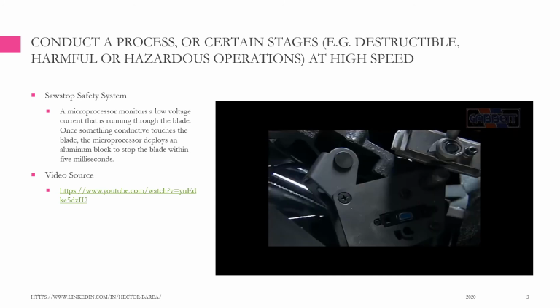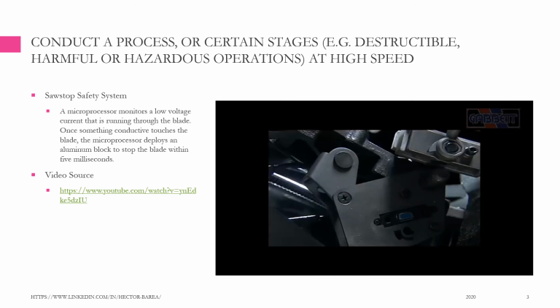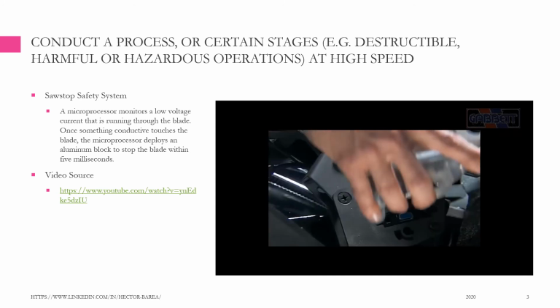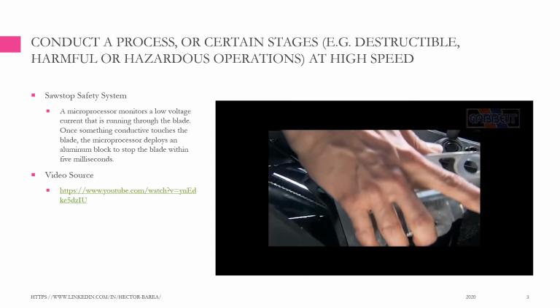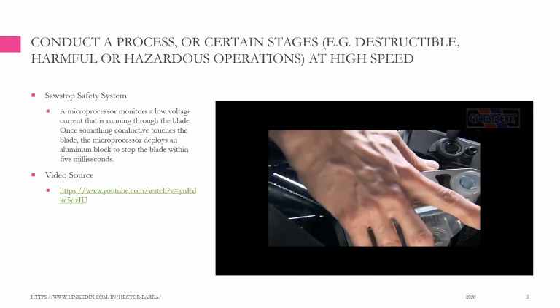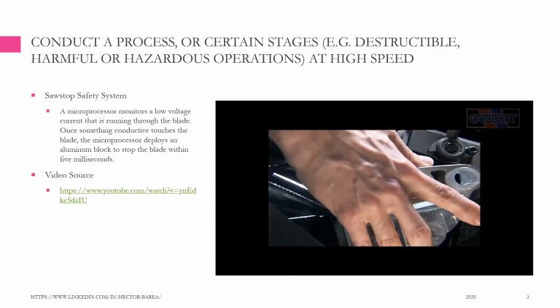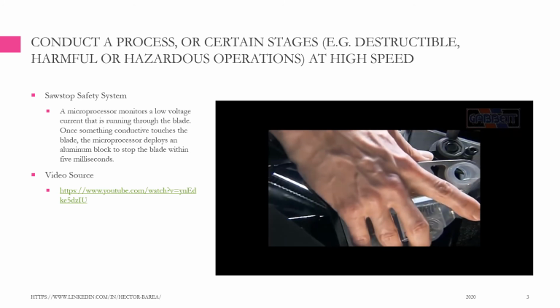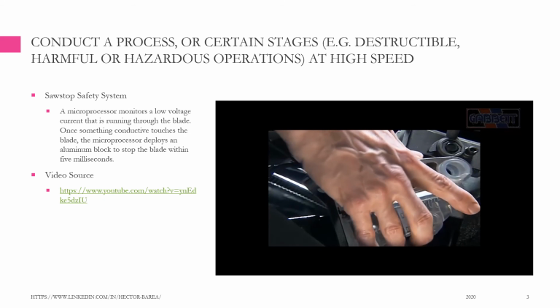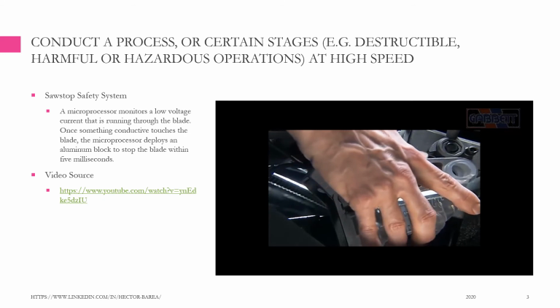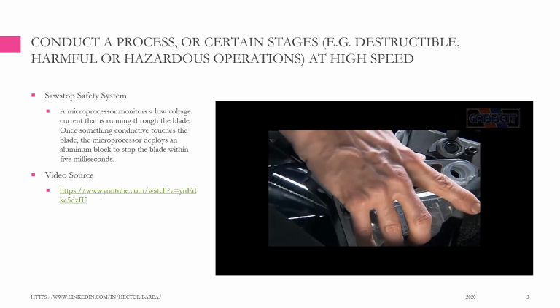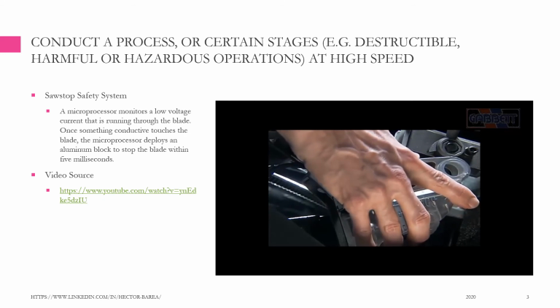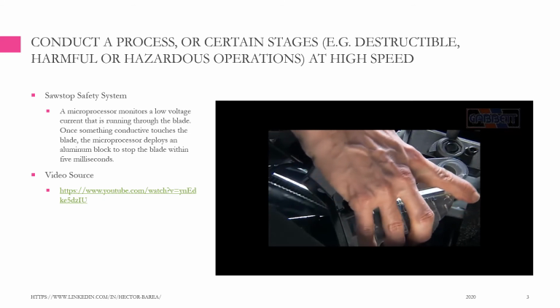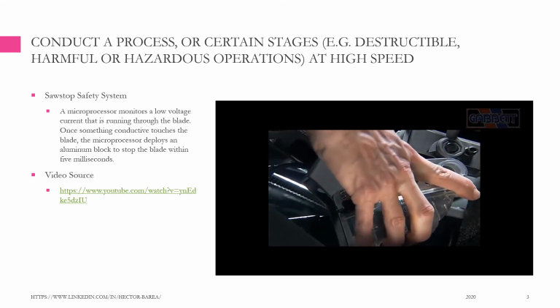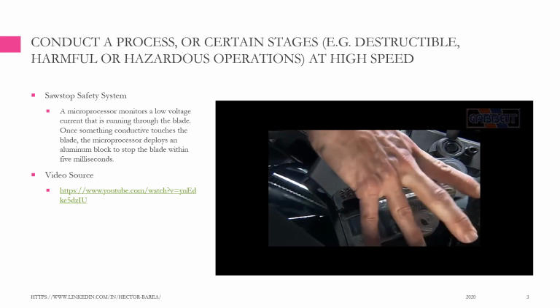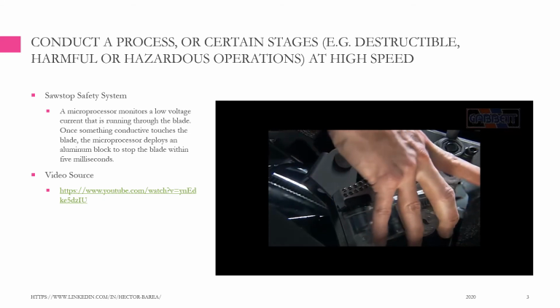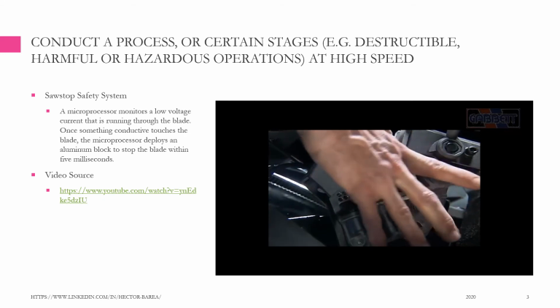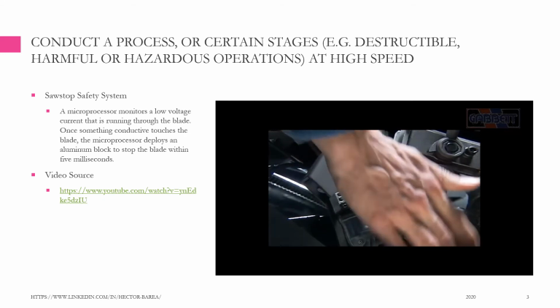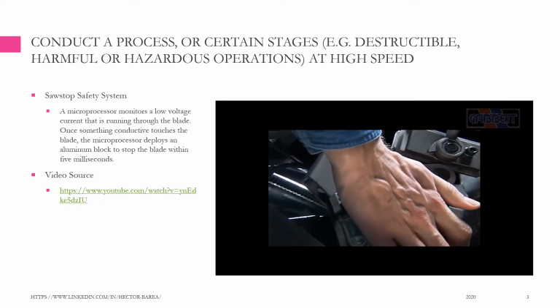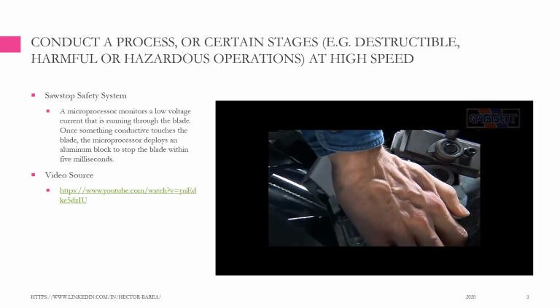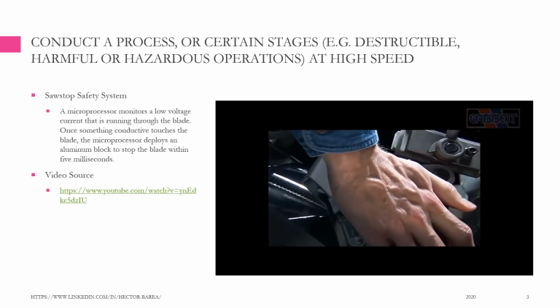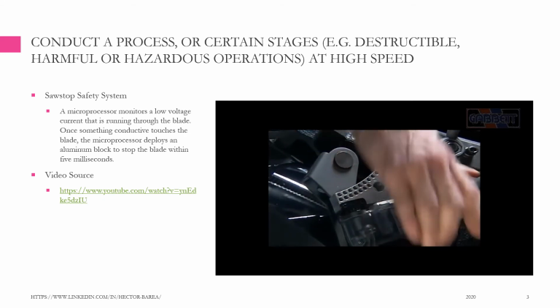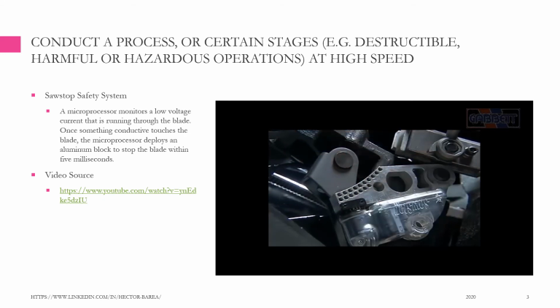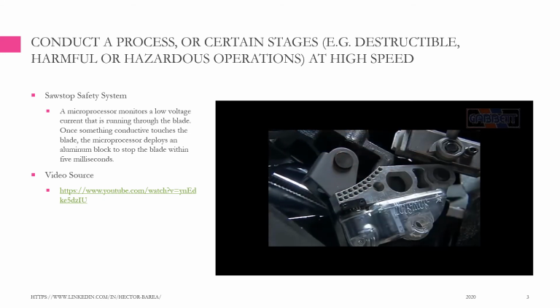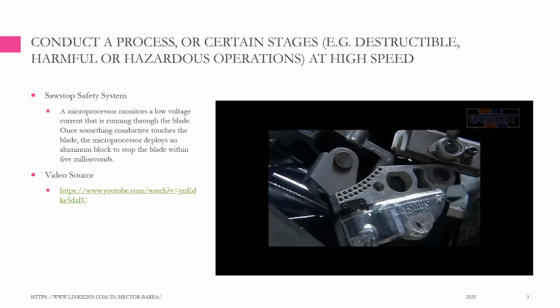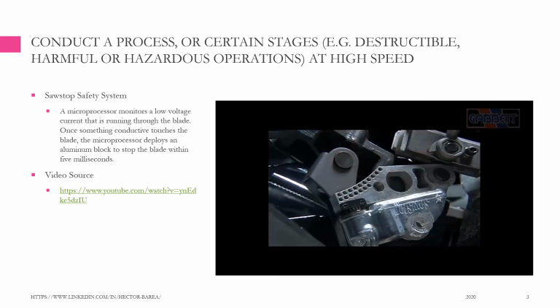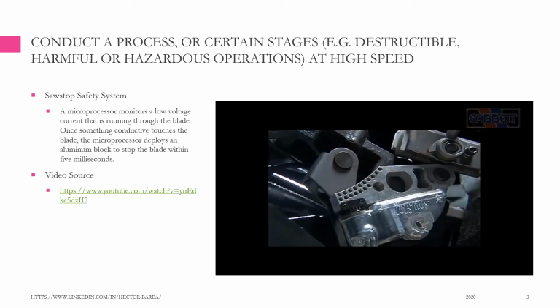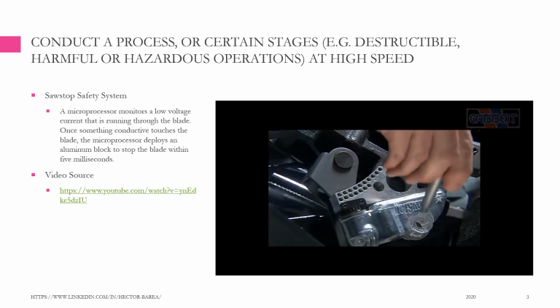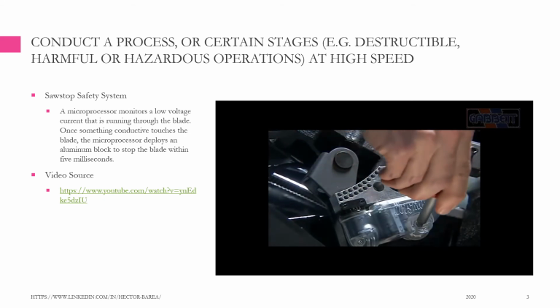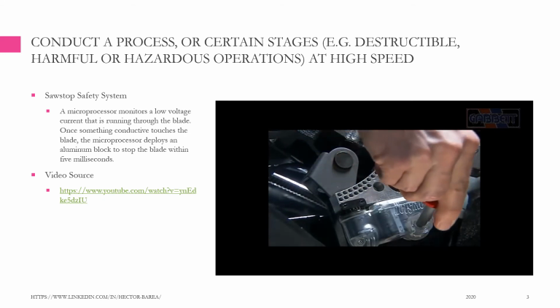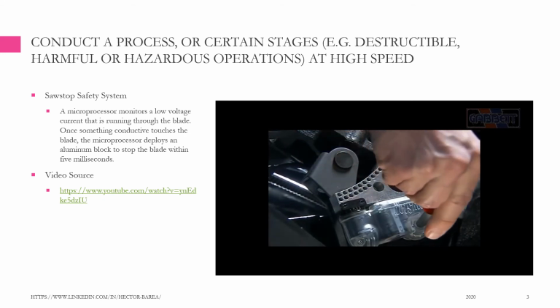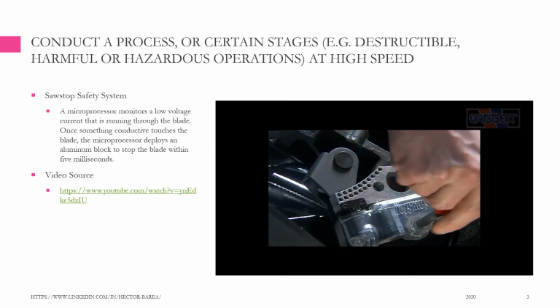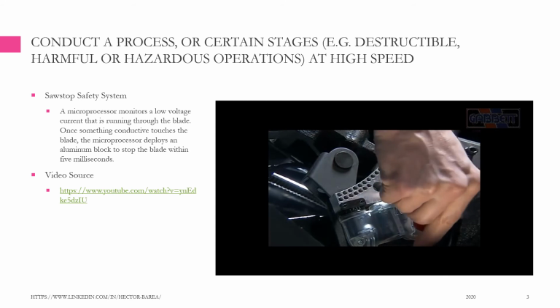It takes less than five minutes to replace the brake assembly. Just slip the cartridge in, put a new blade on, and you're back in business.